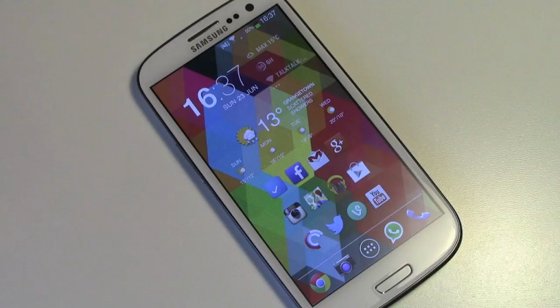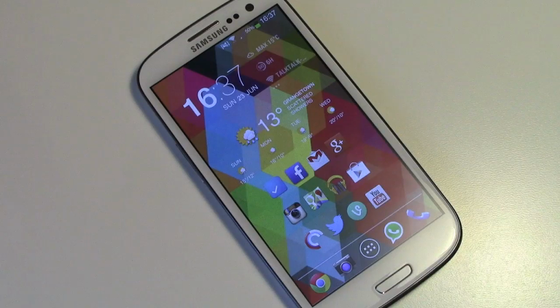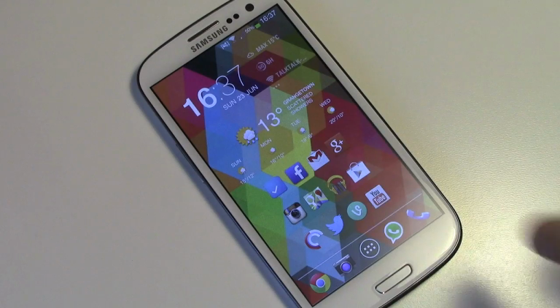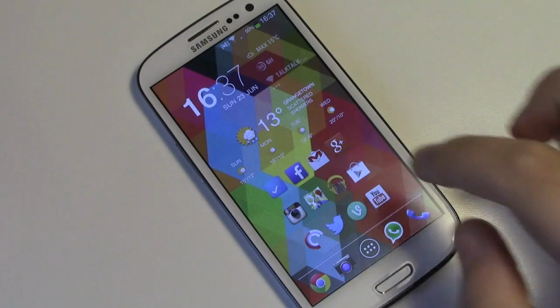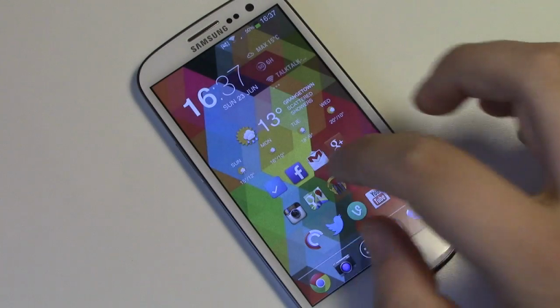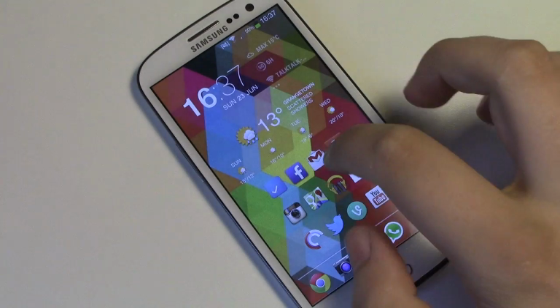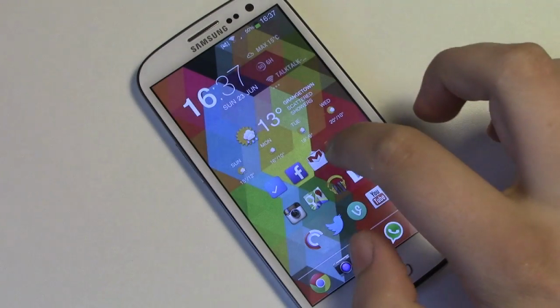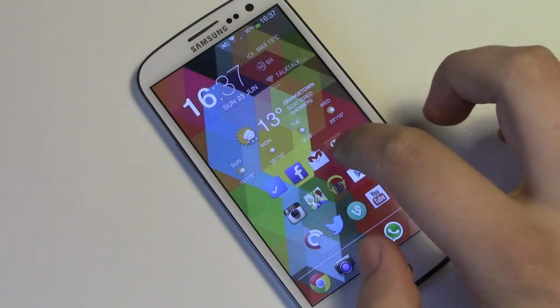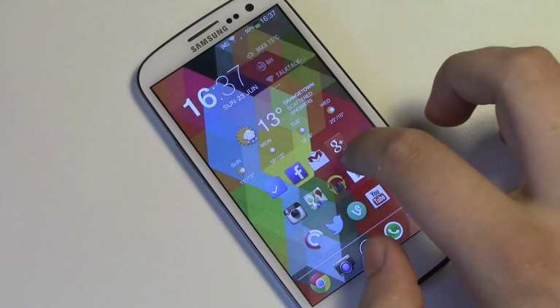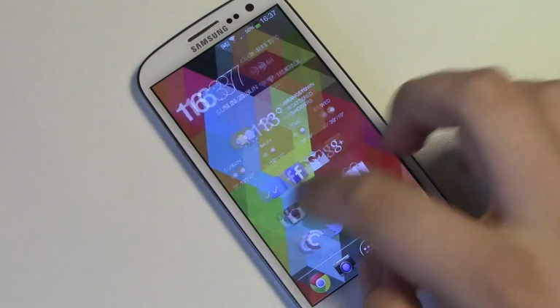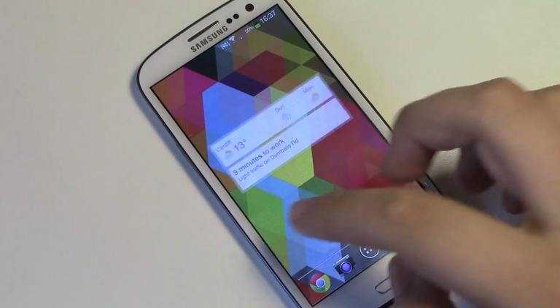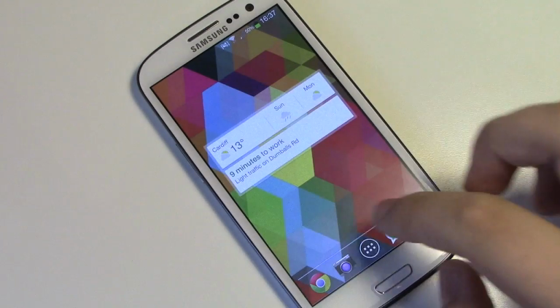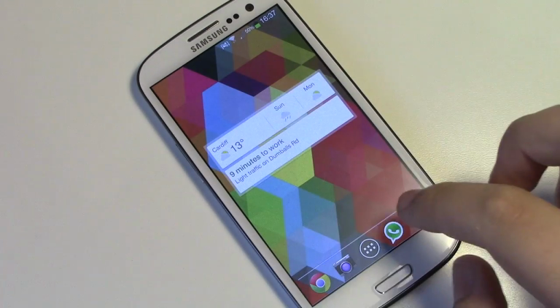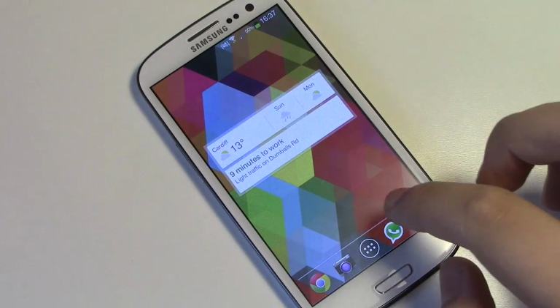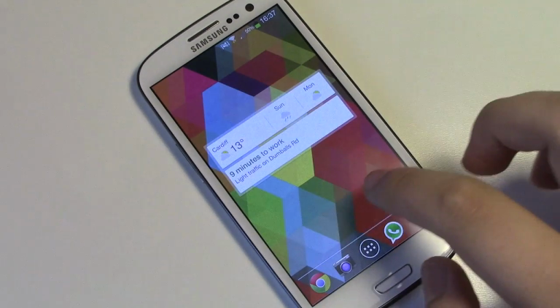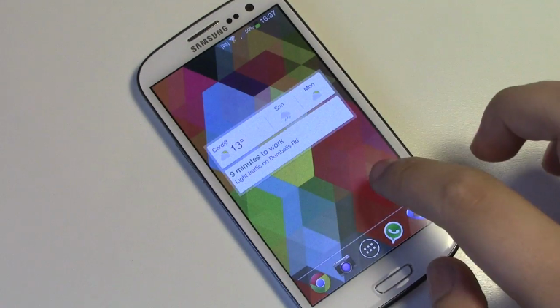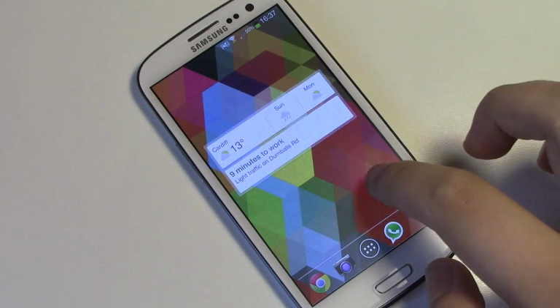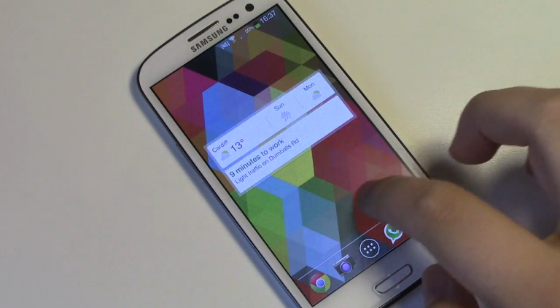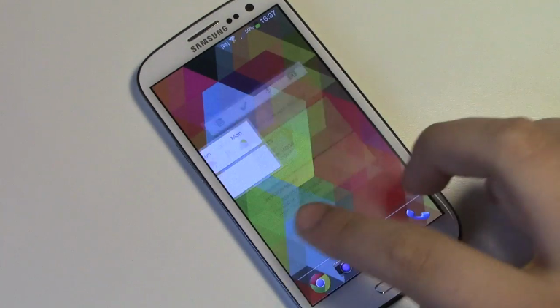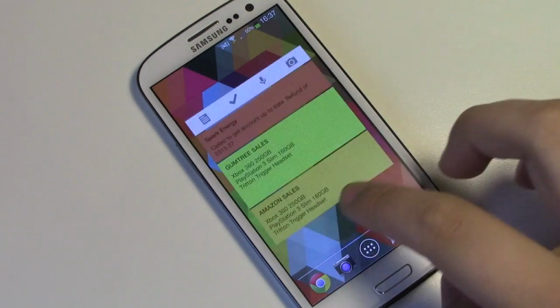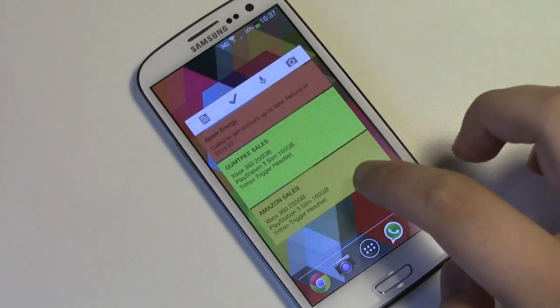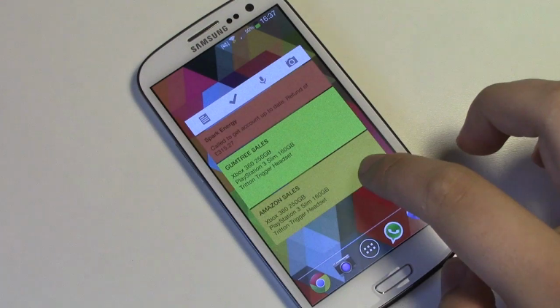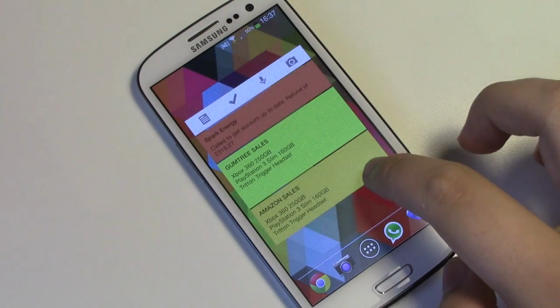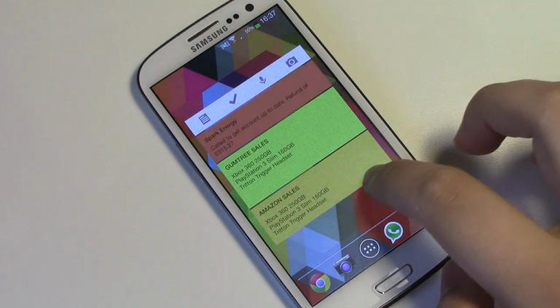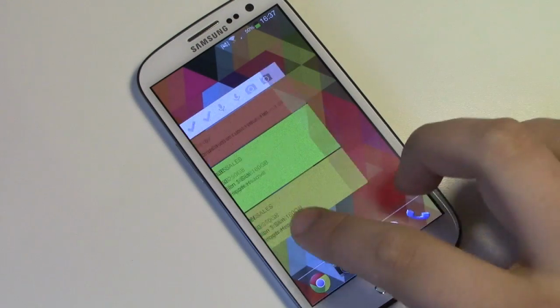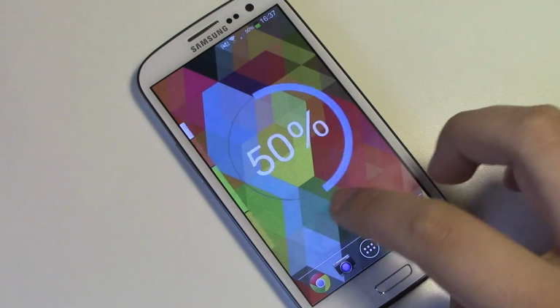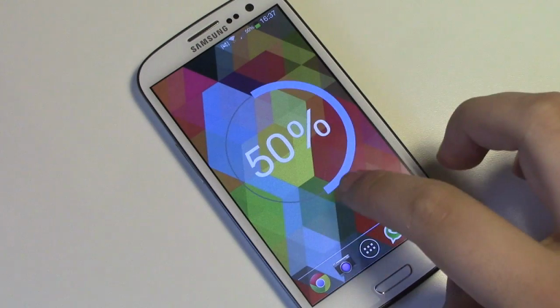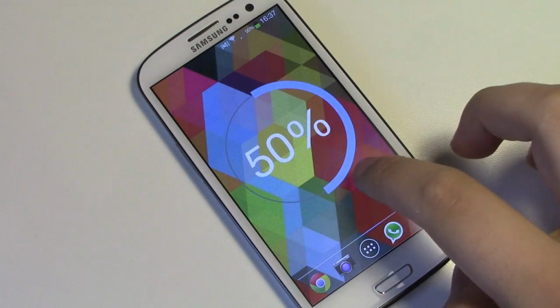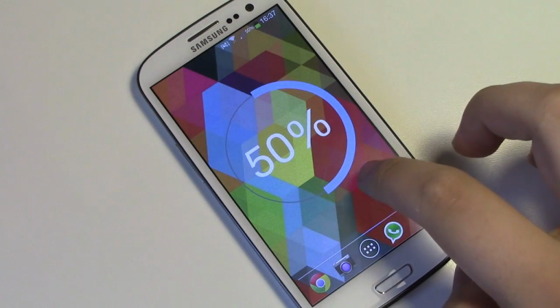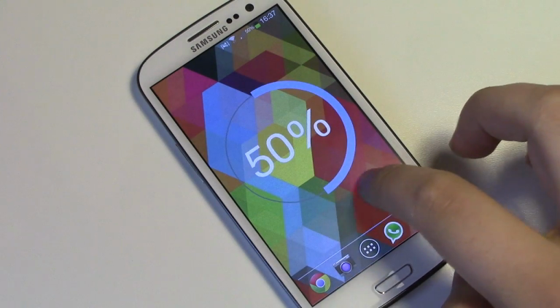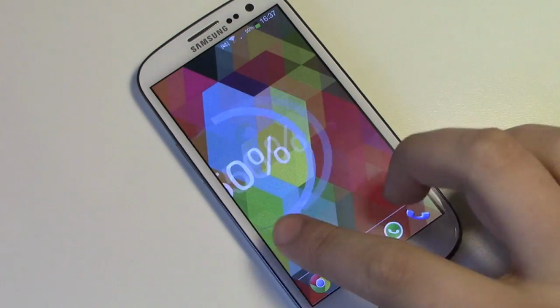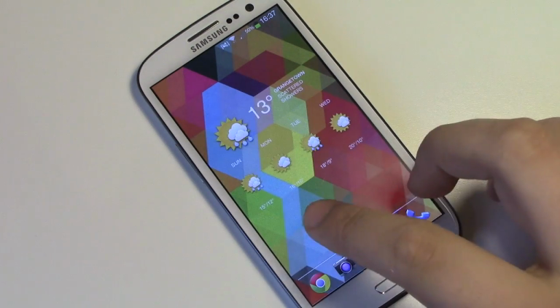Hey guys, I'm Michael from Copywithglass and today I'm going to be counting down my top 5 must-have Android widgets.